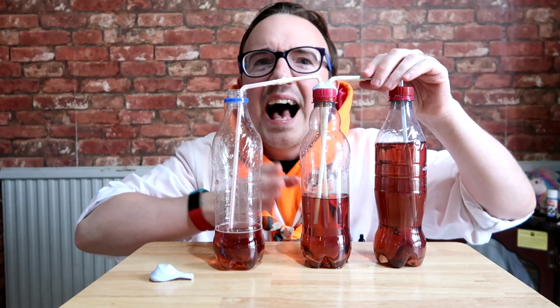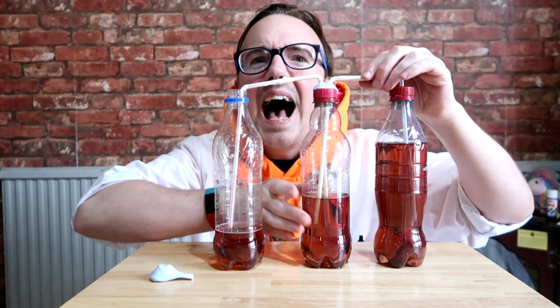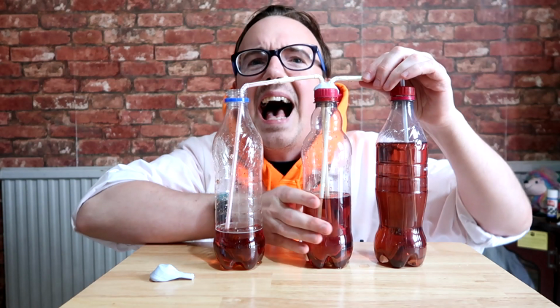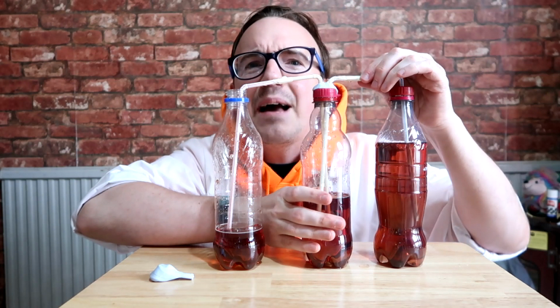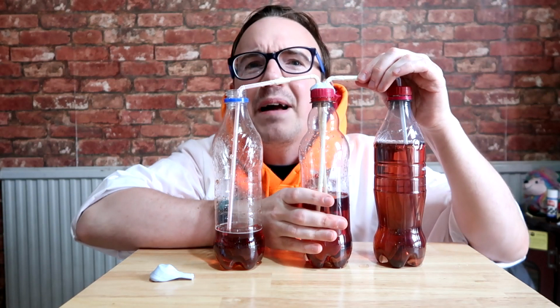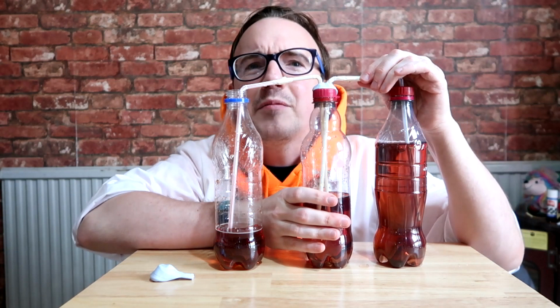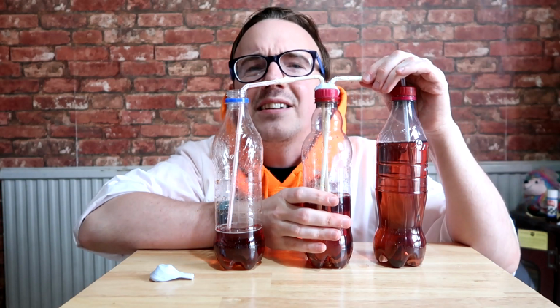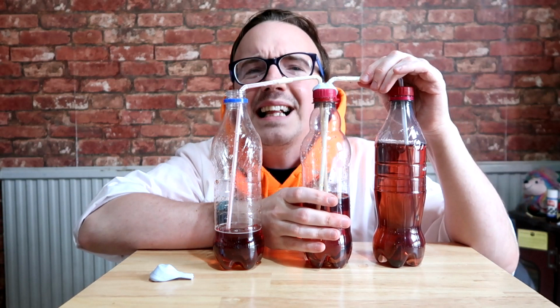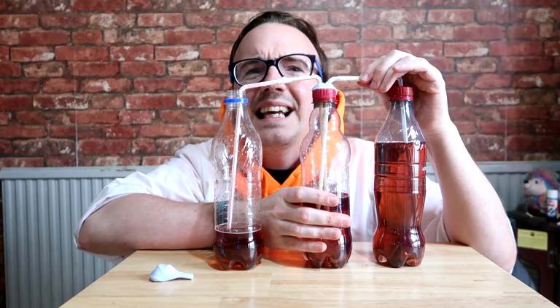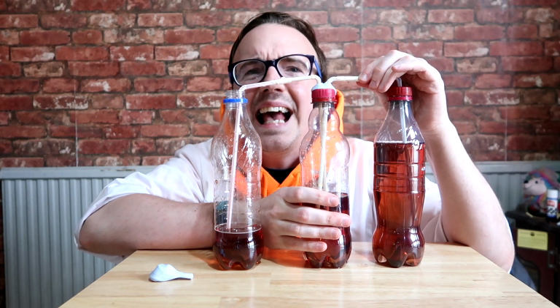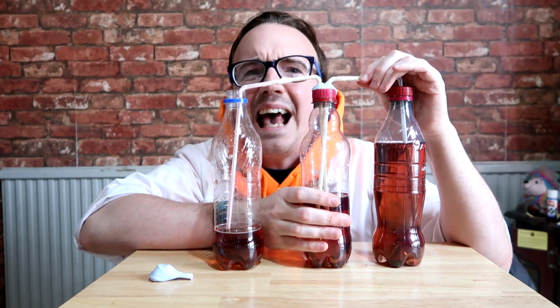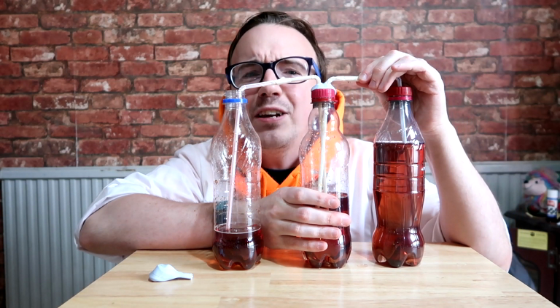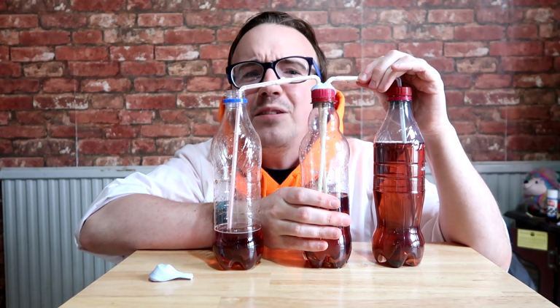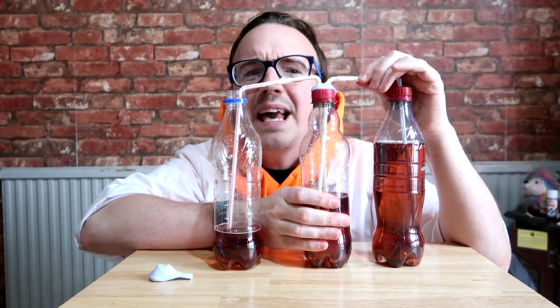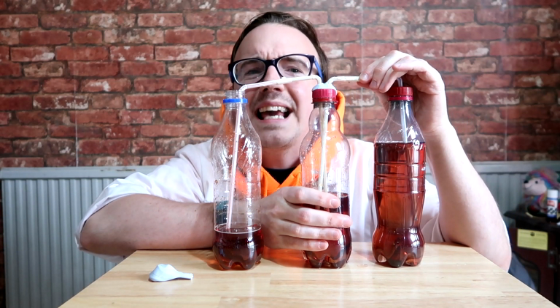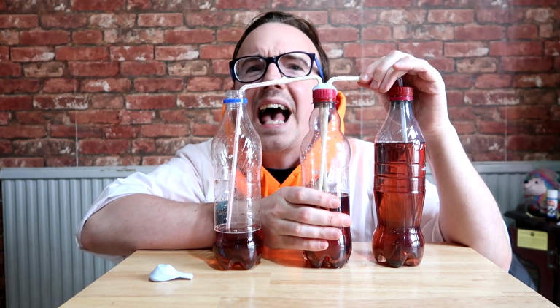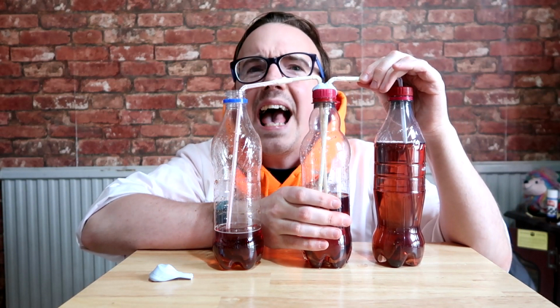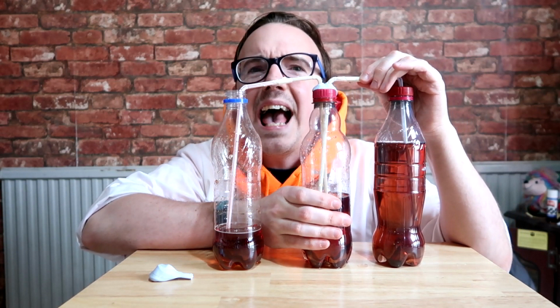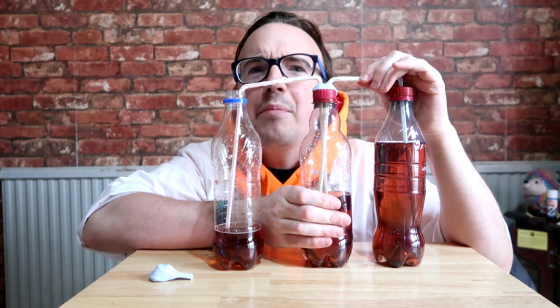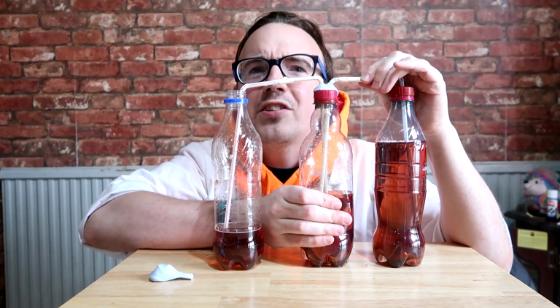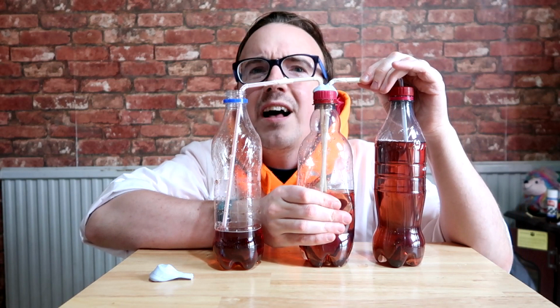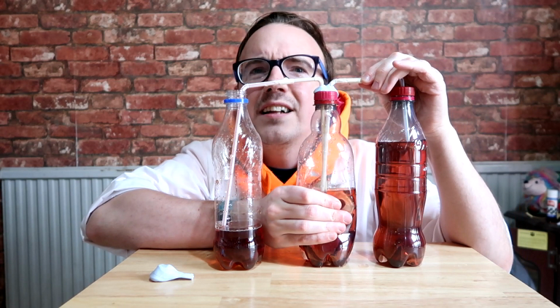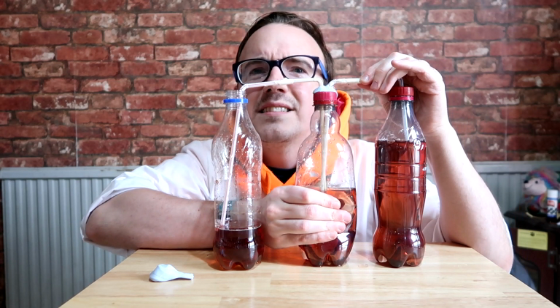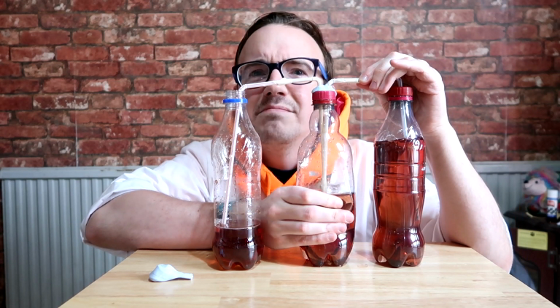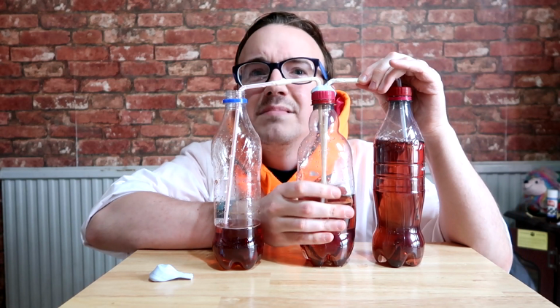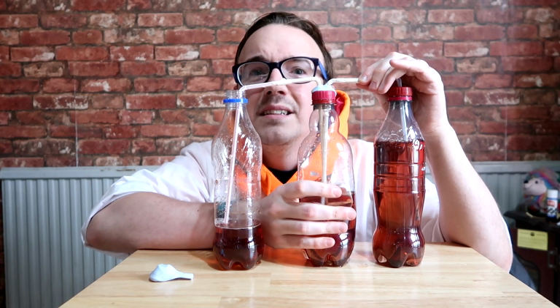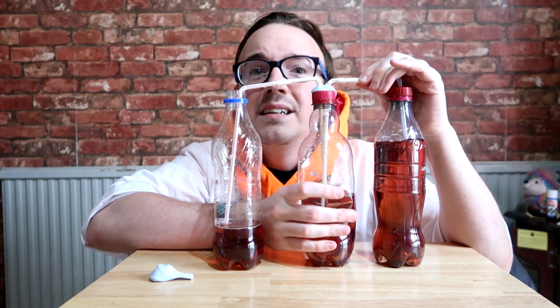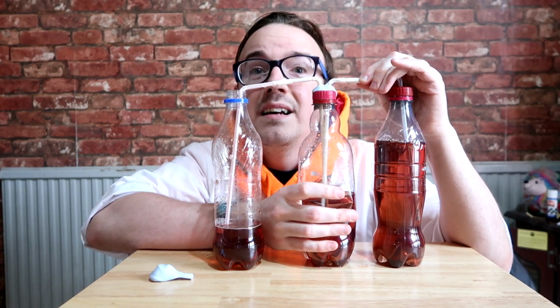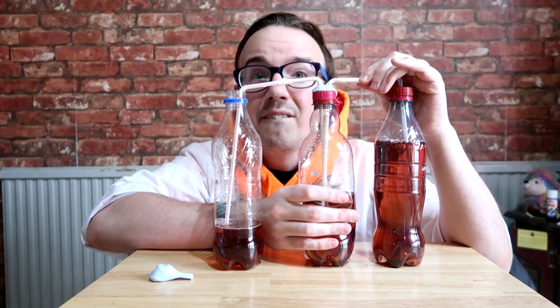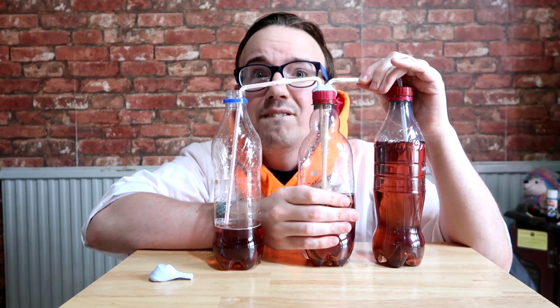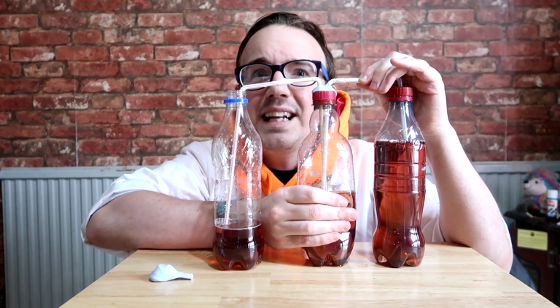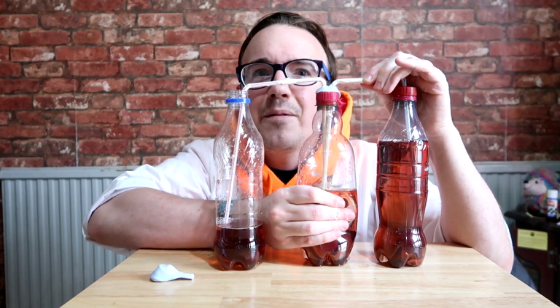Hi, I'm Mike from Scoutadelic. How can you make a model heart? Find out.